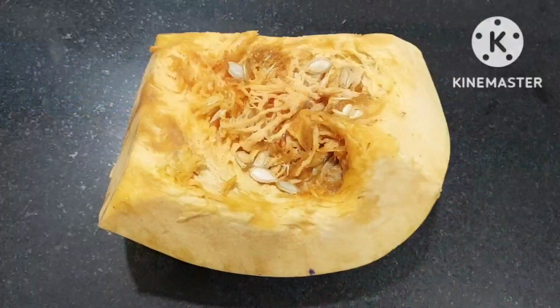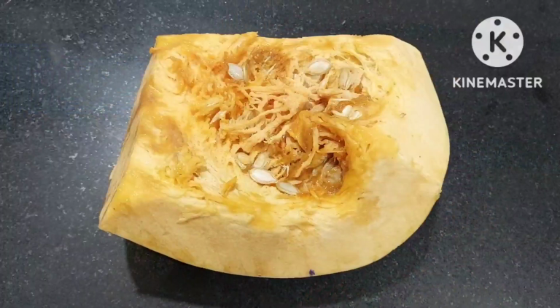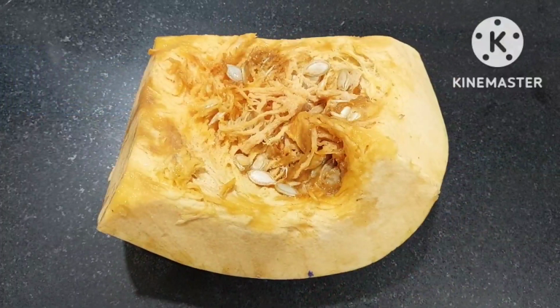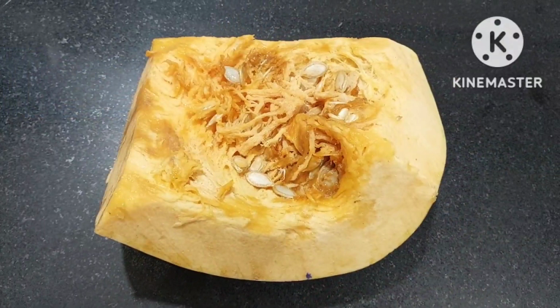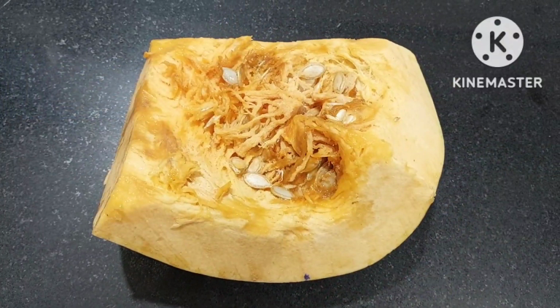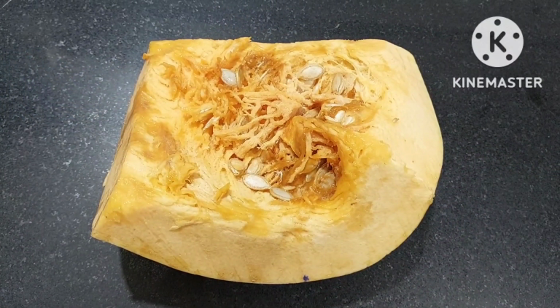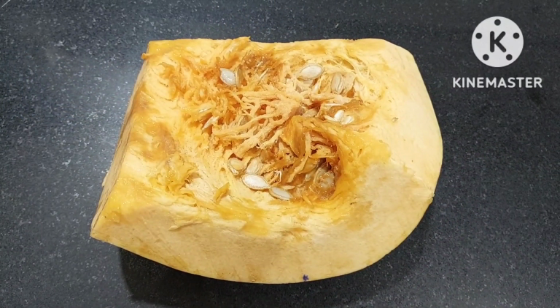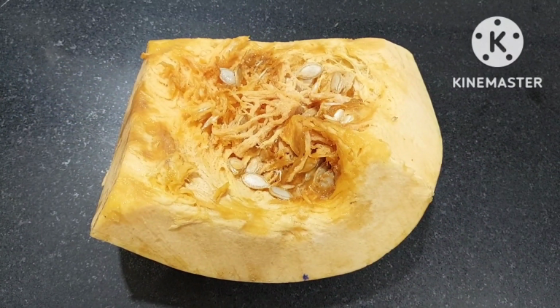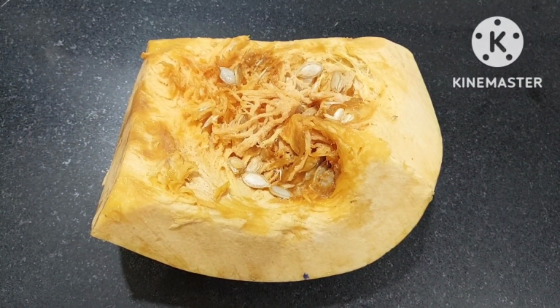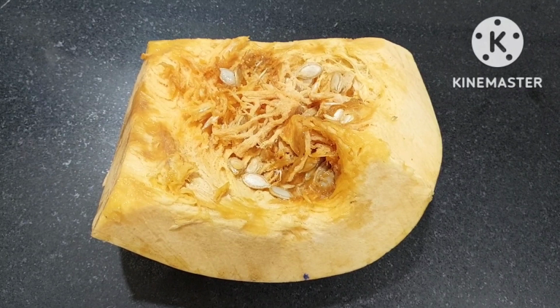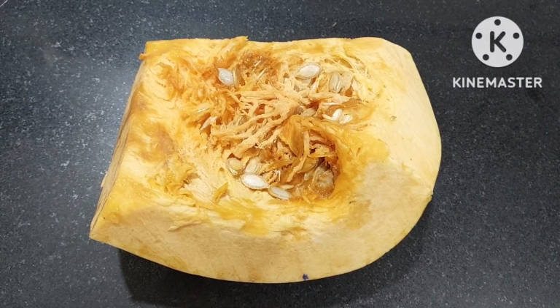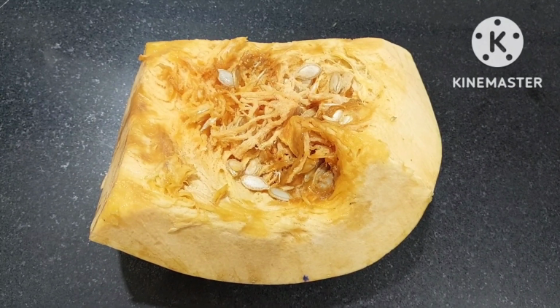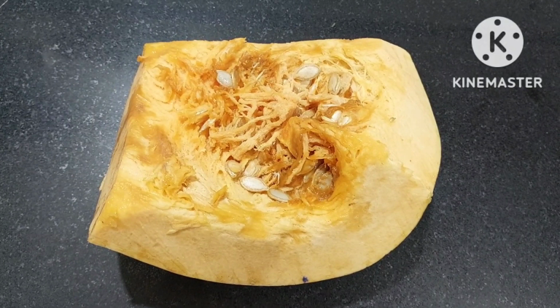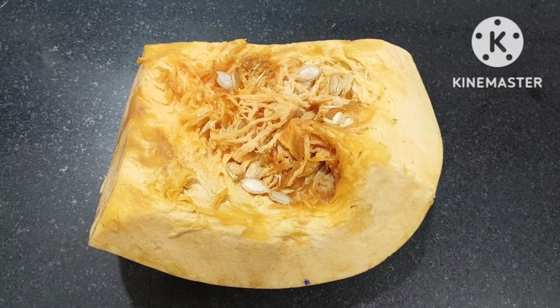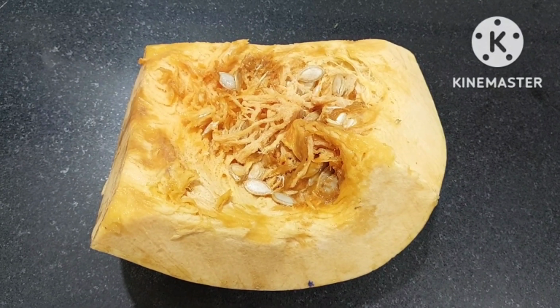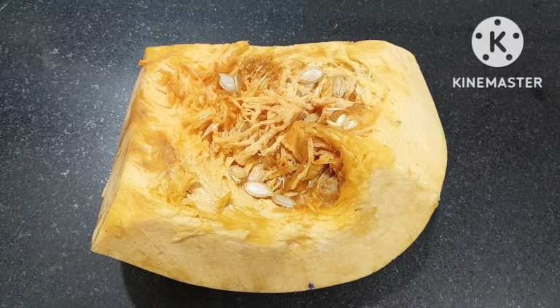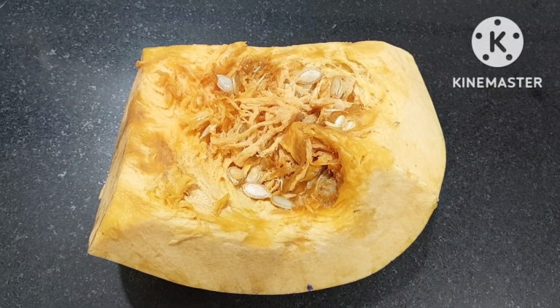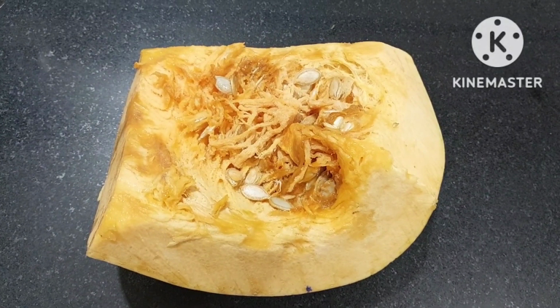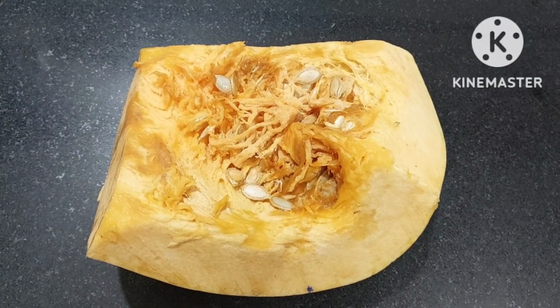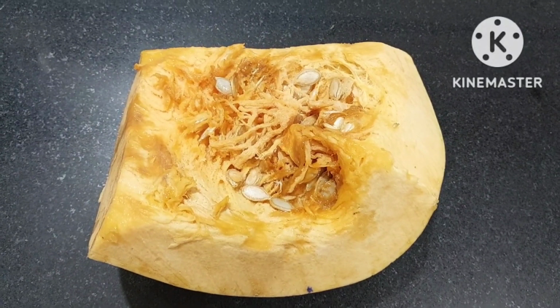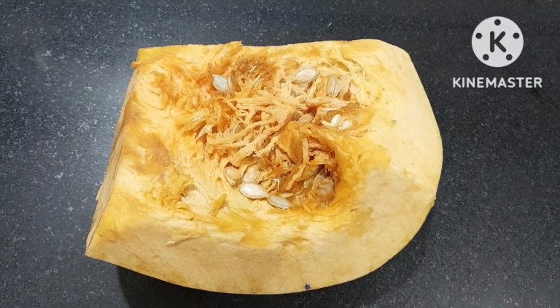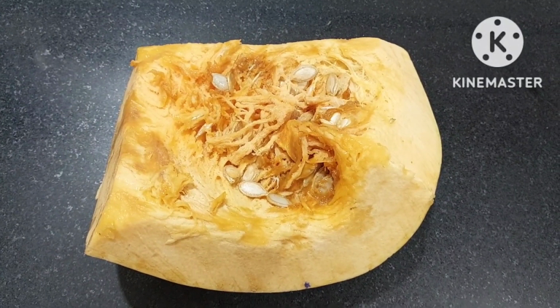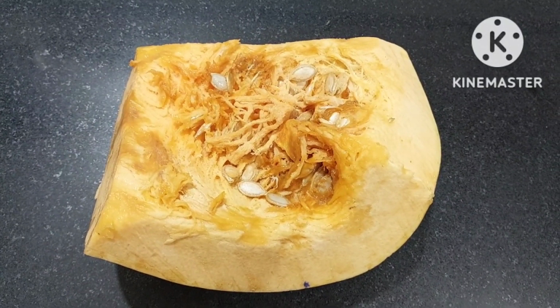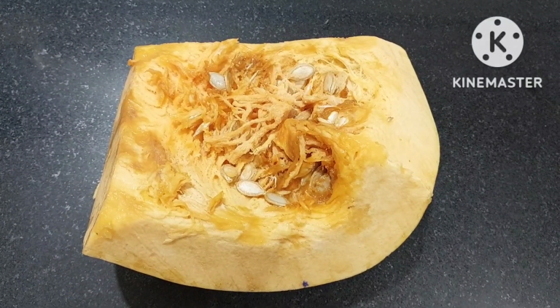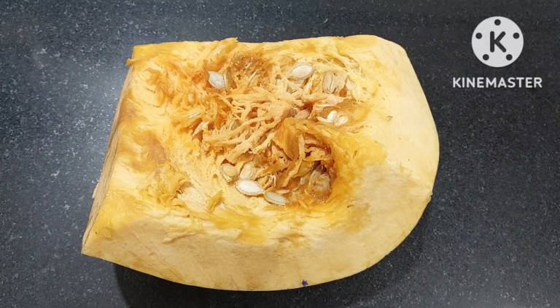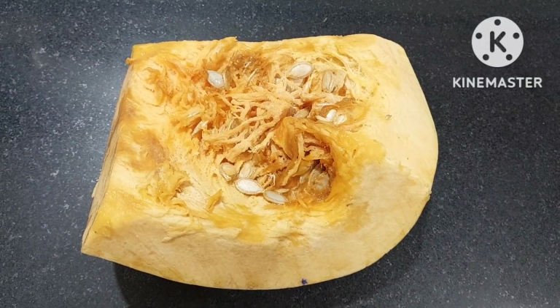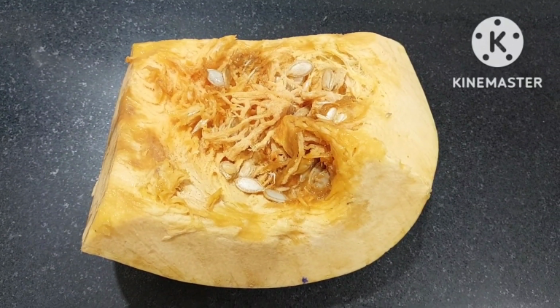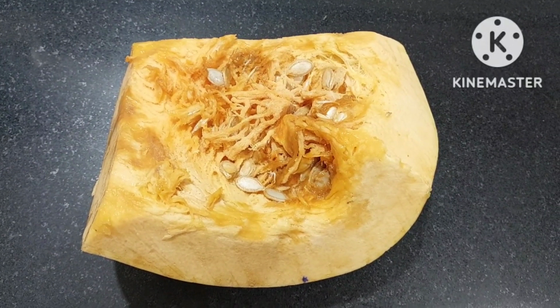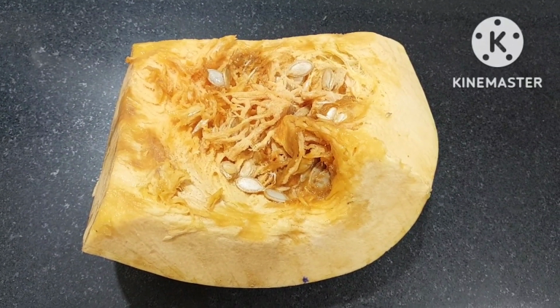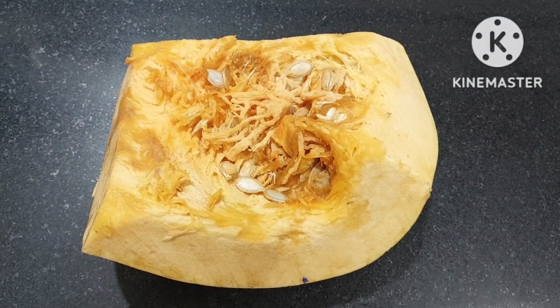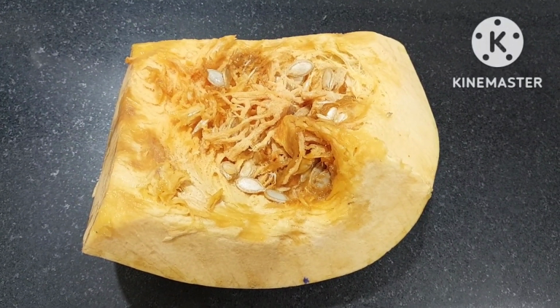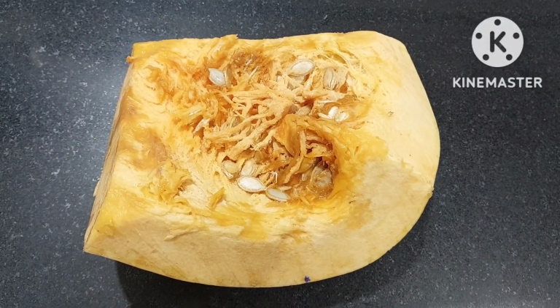So today we are going to make sweet pumpkin soup — very few ingredients, very simple to make.